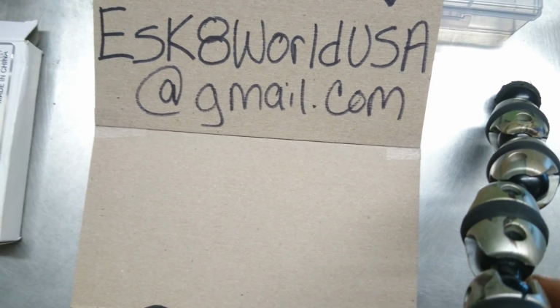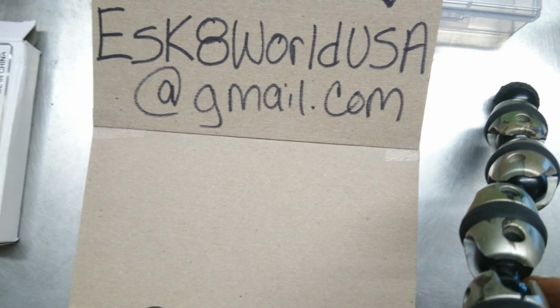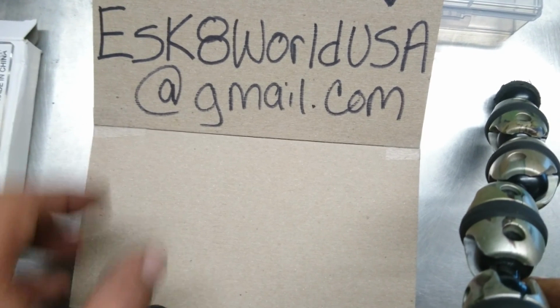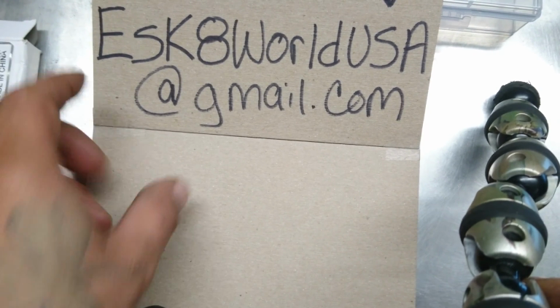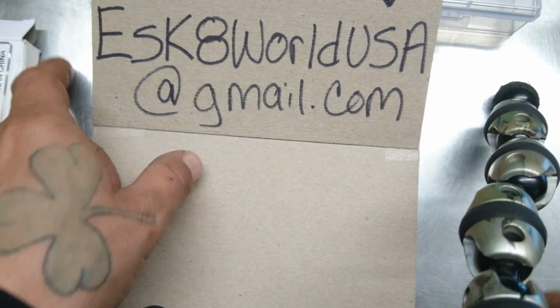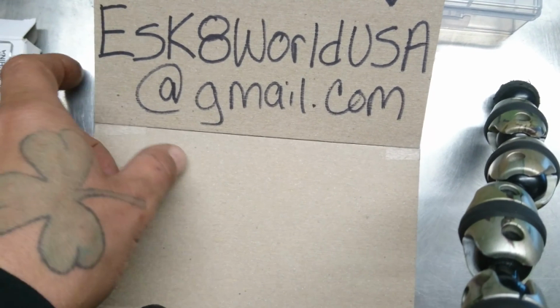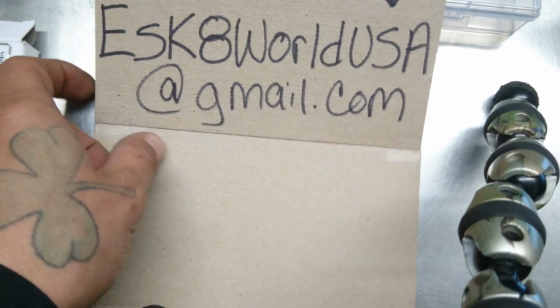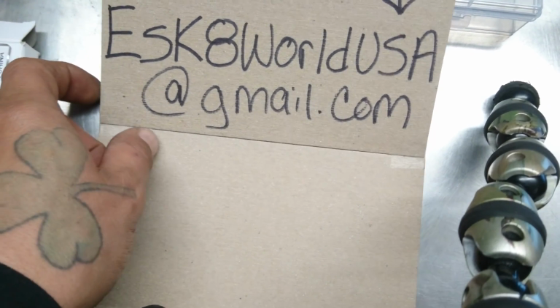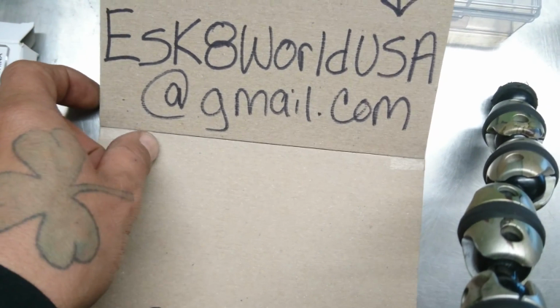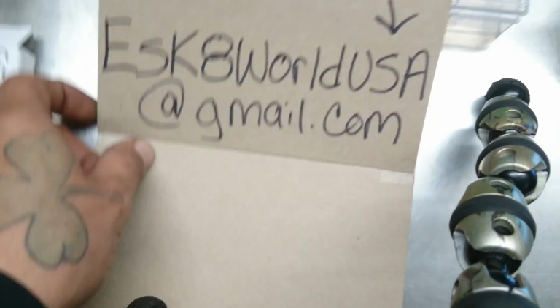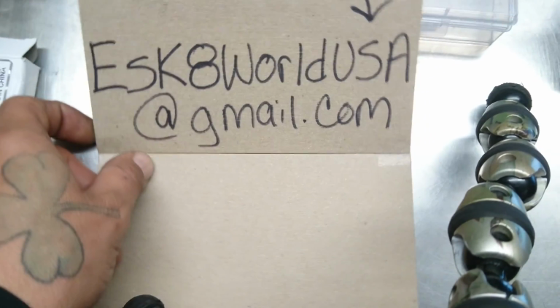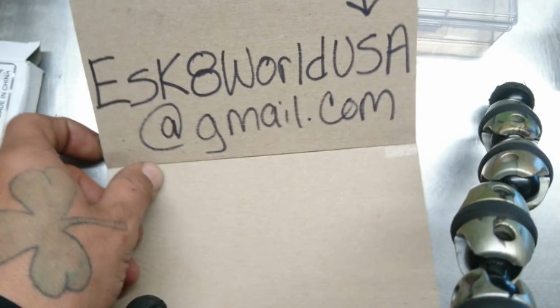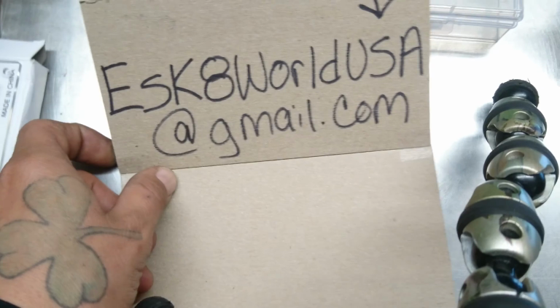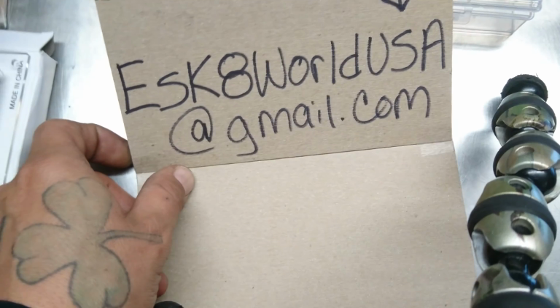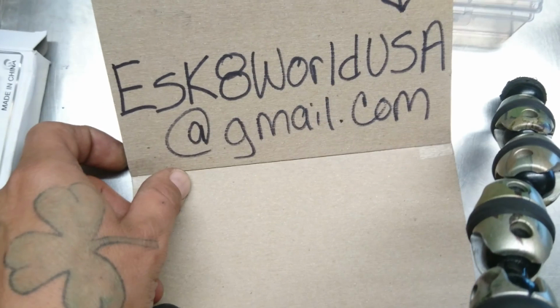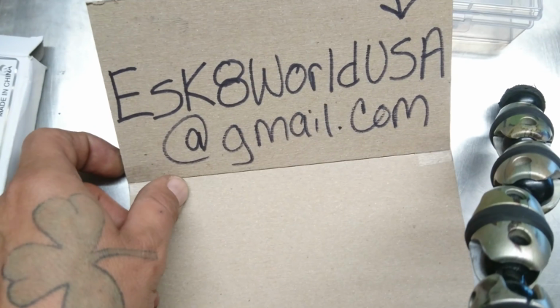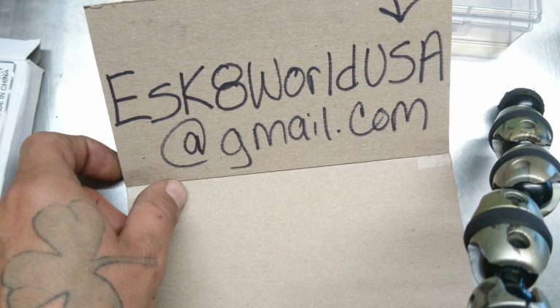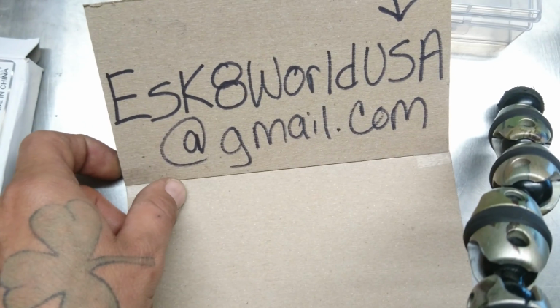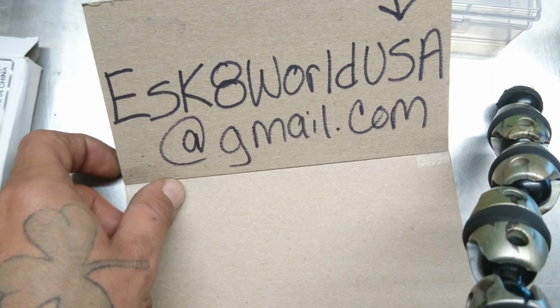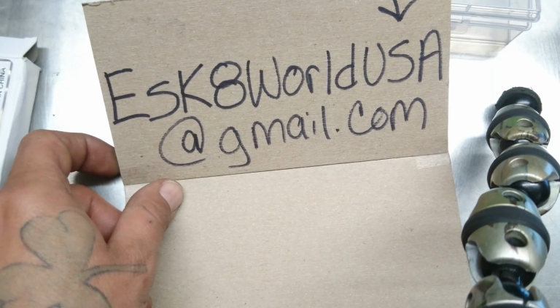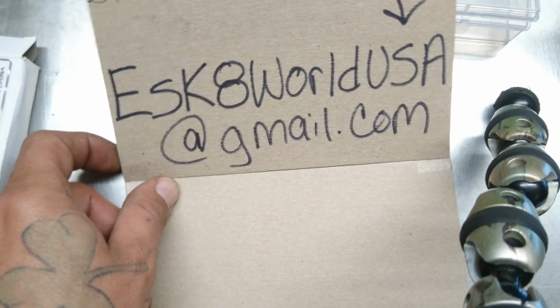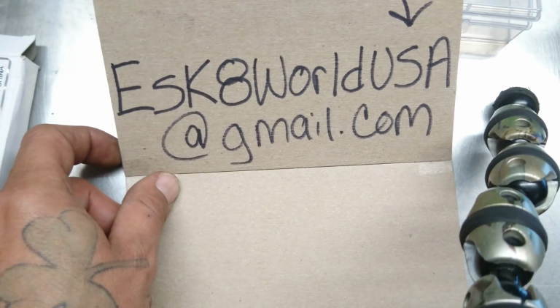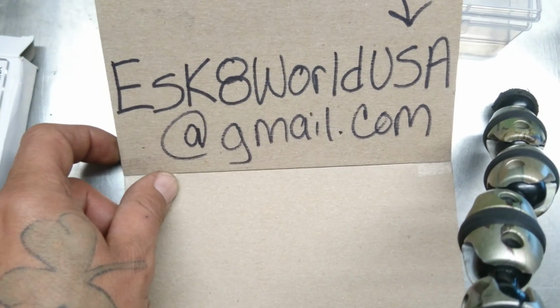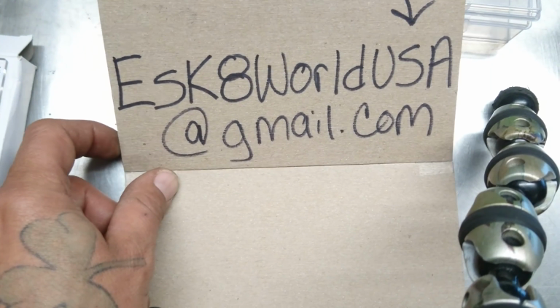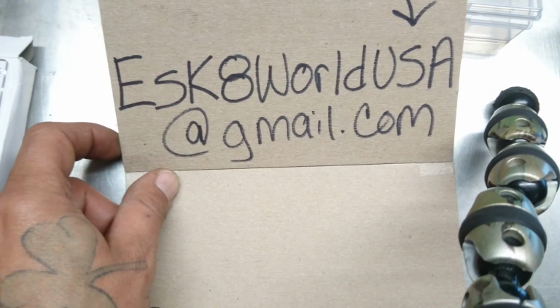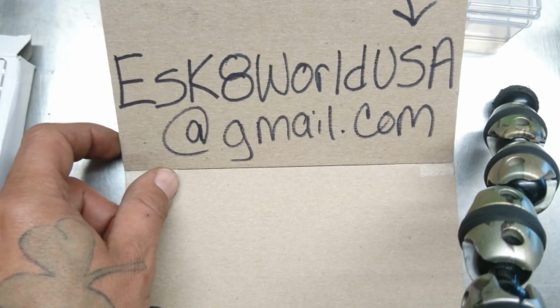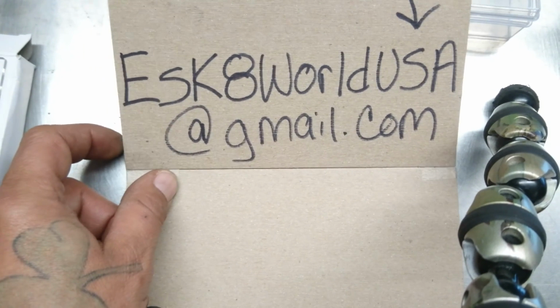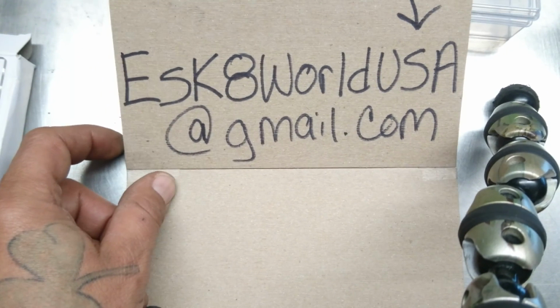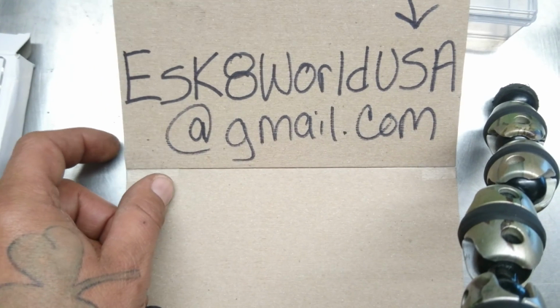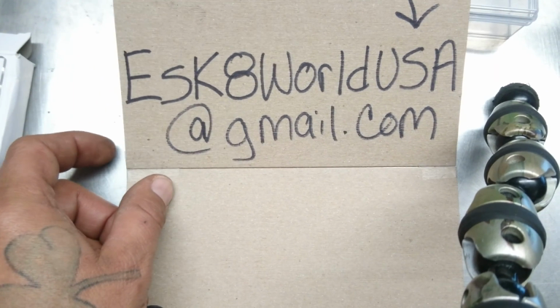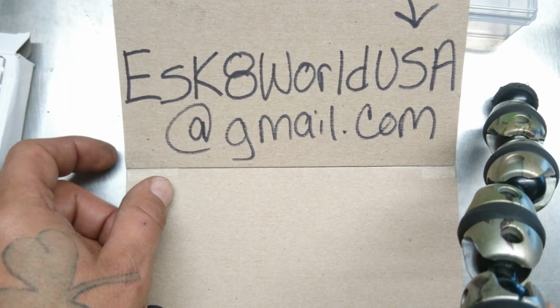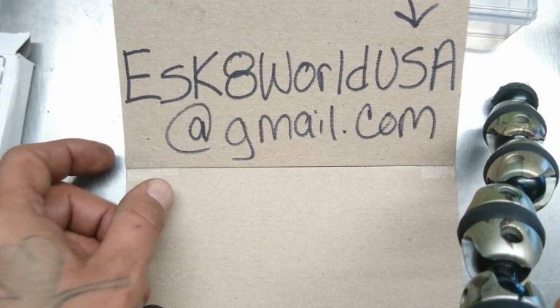Alright guys, and listen — if you come over and you want a subscription back, just put it in the comments.